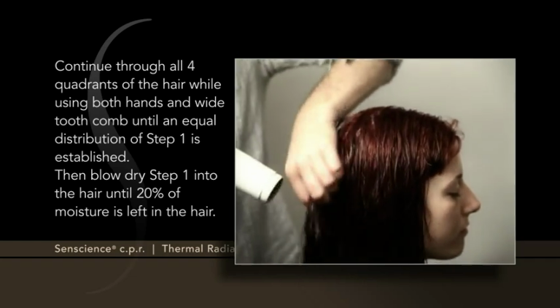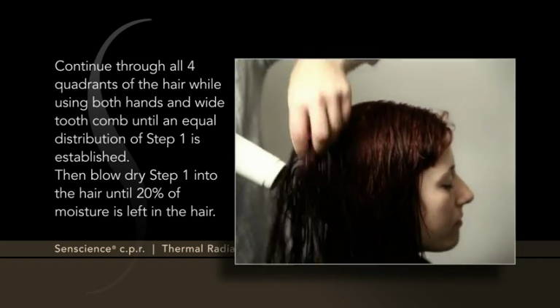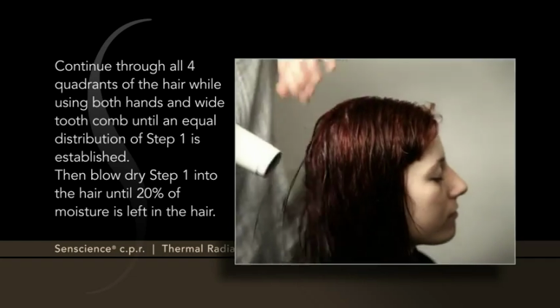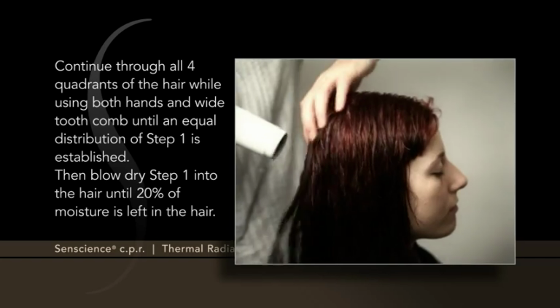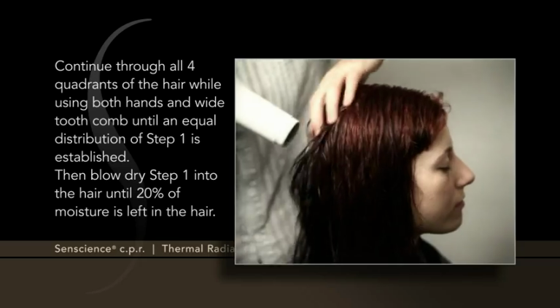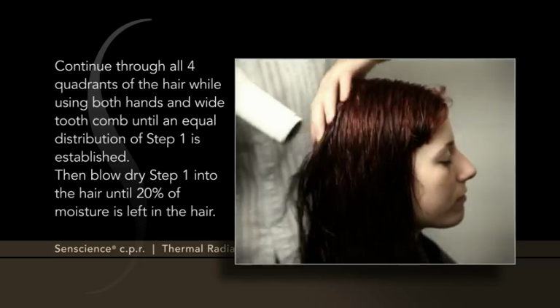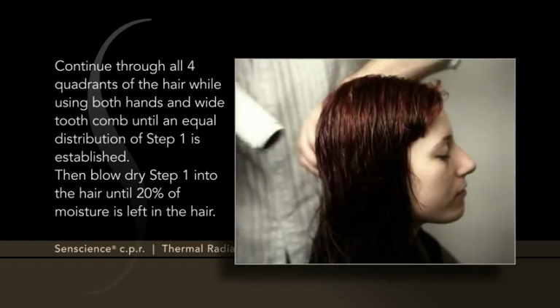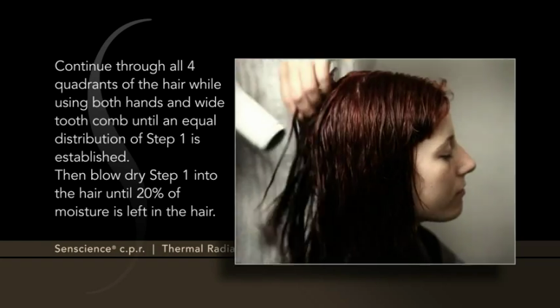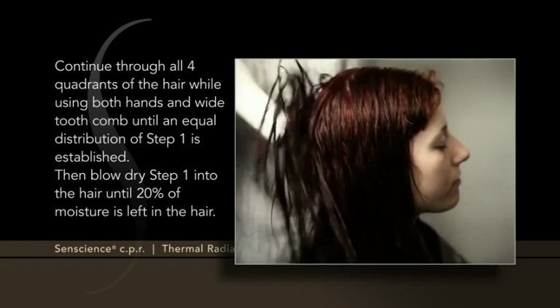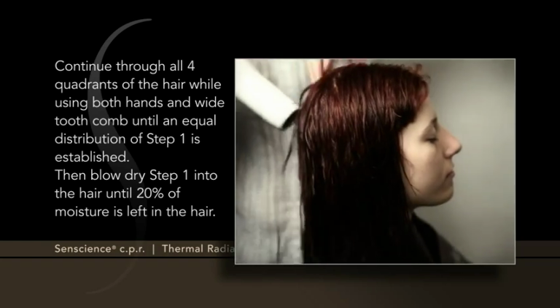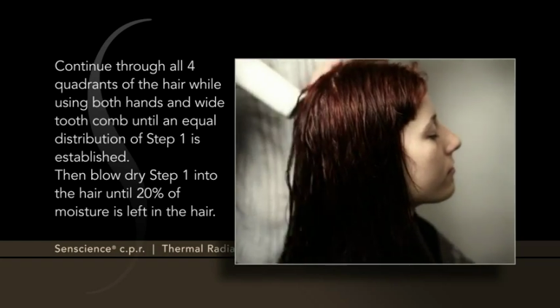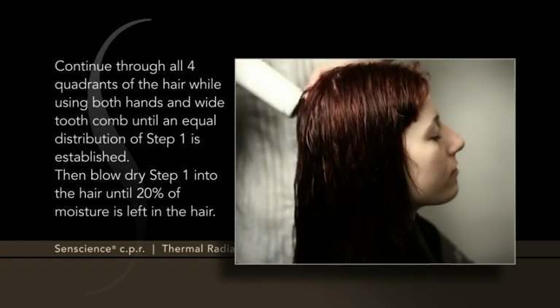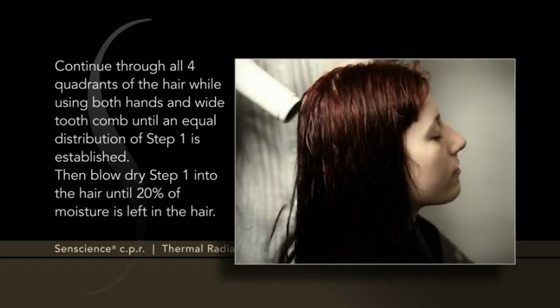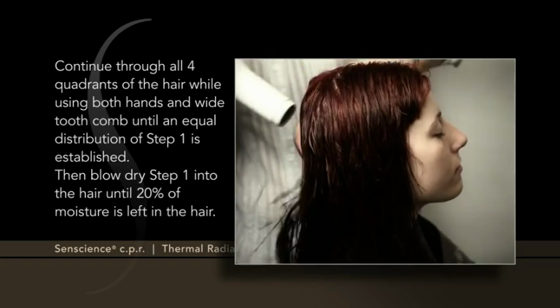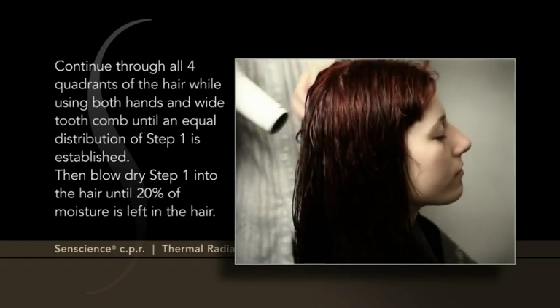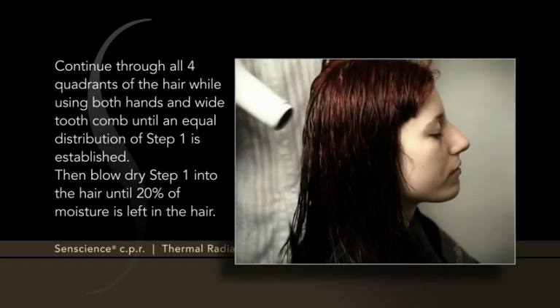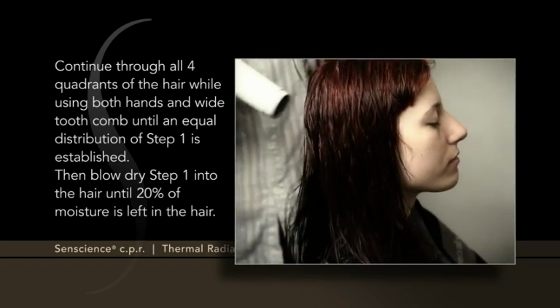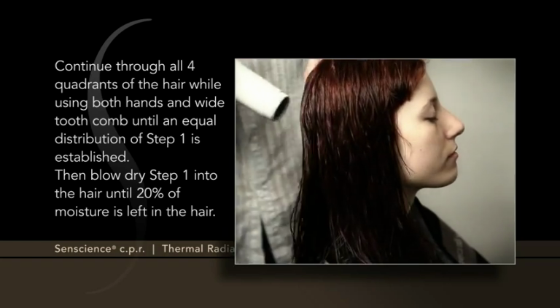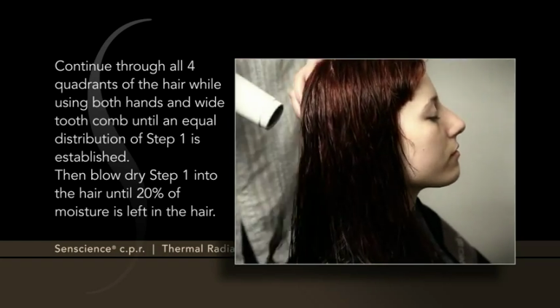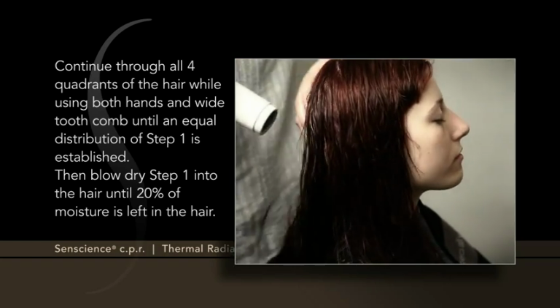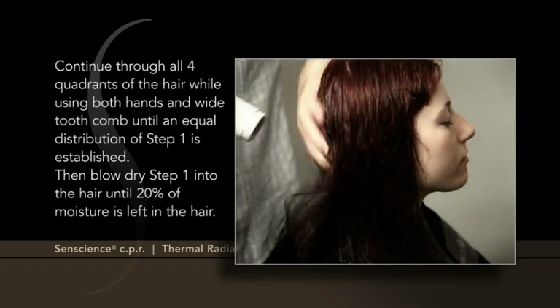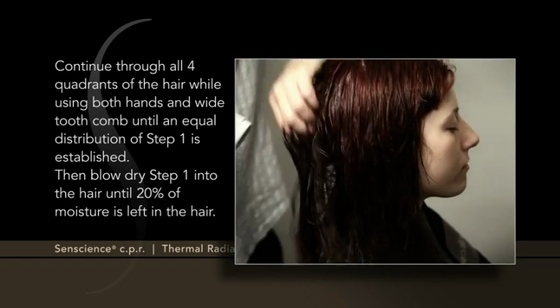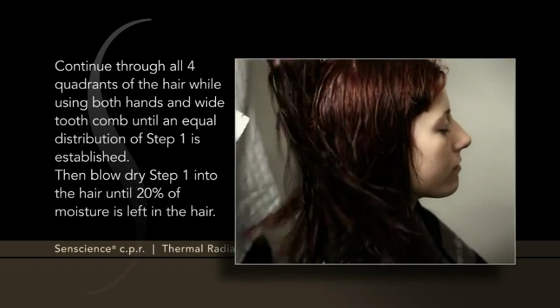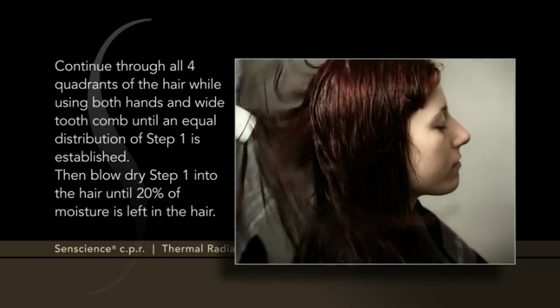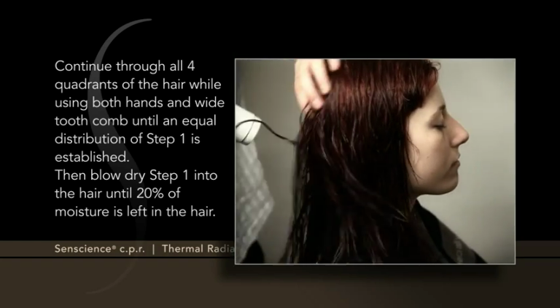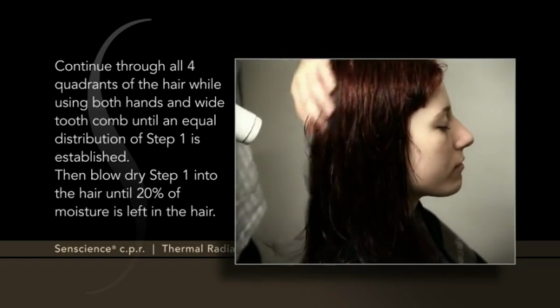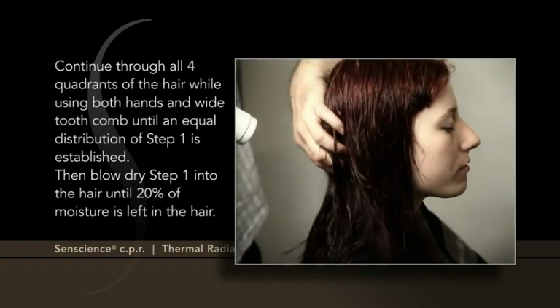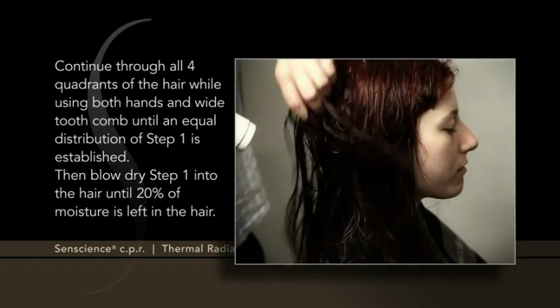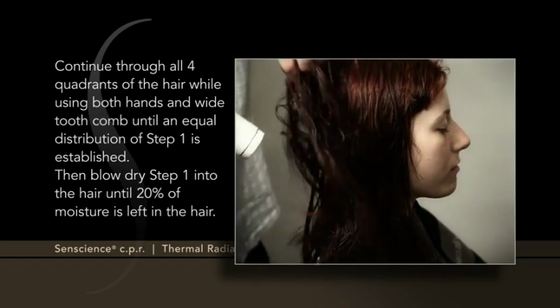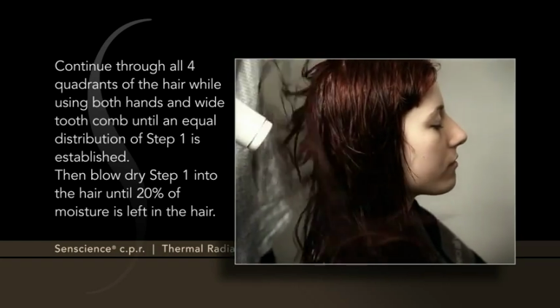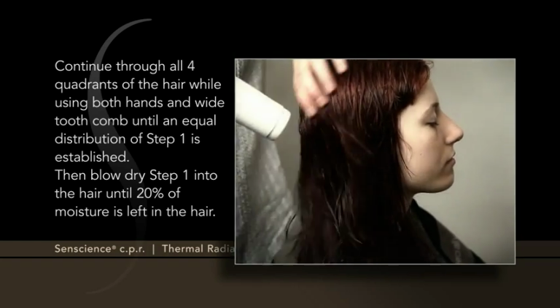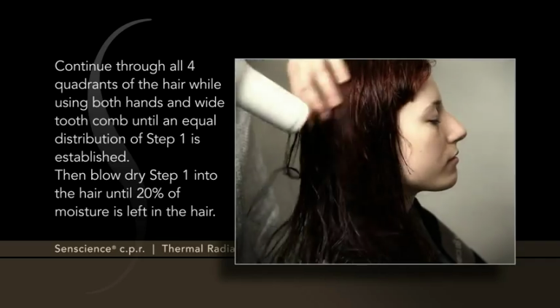Then blow dry Step 1 into the hair, until 20% of moisture is left in the hair.